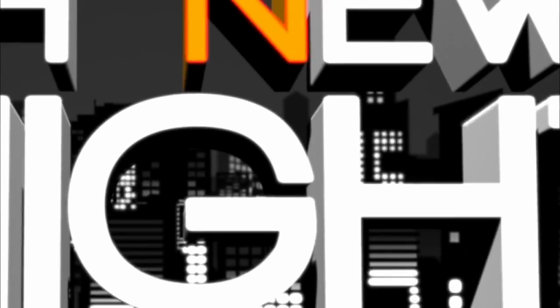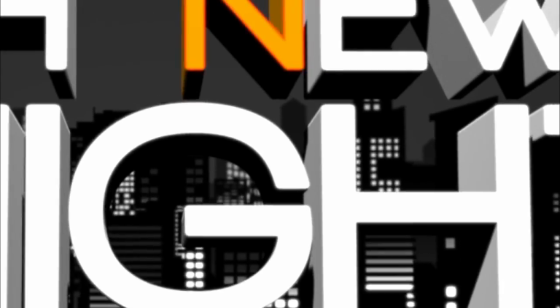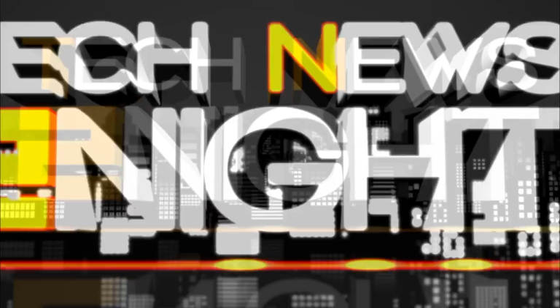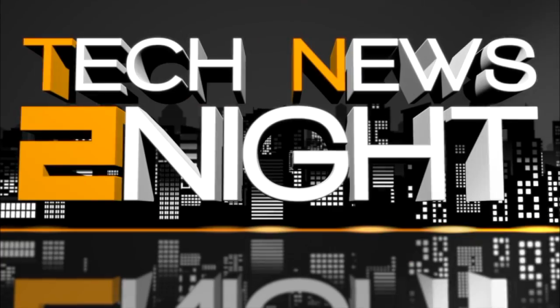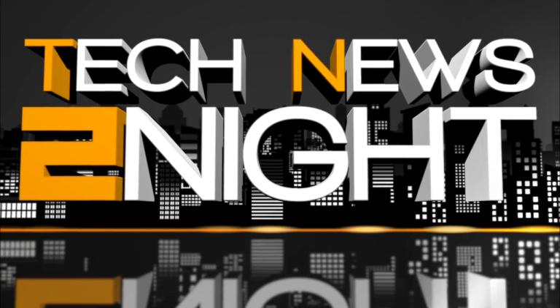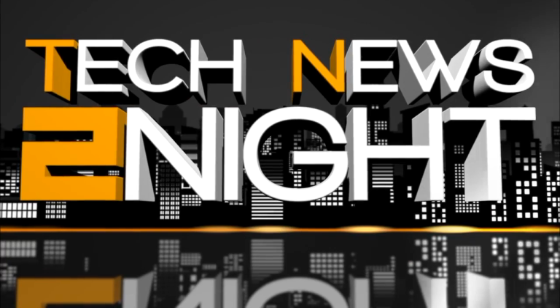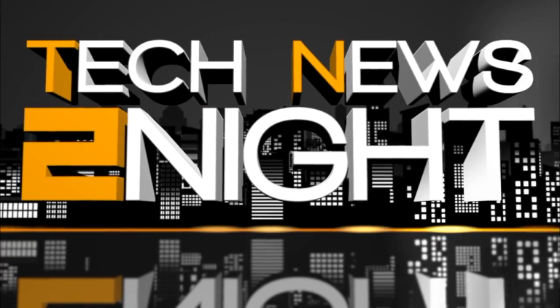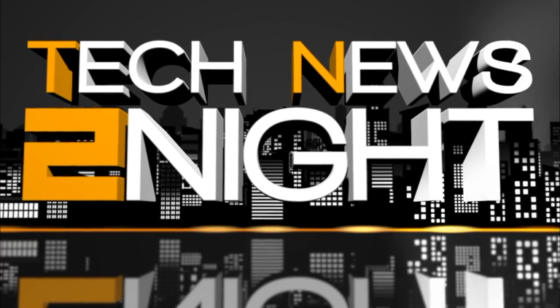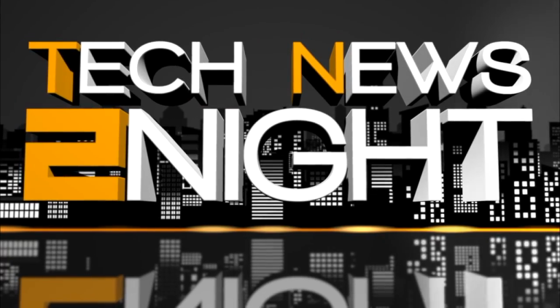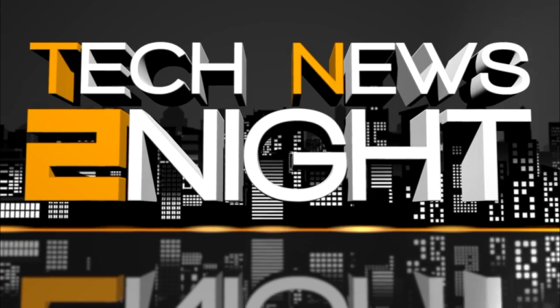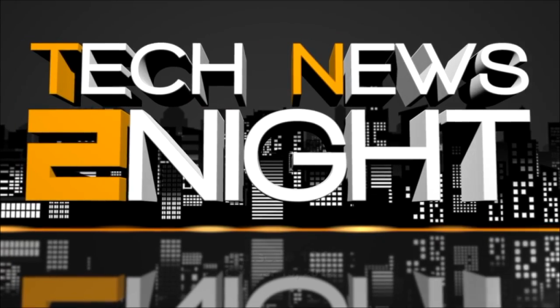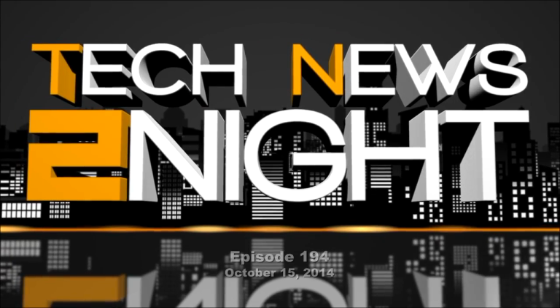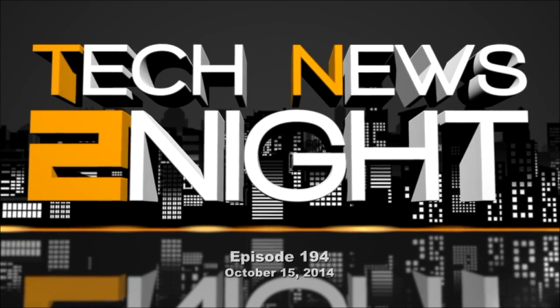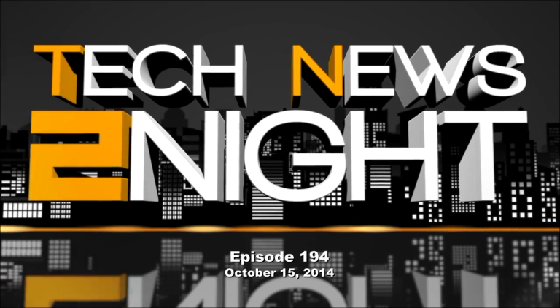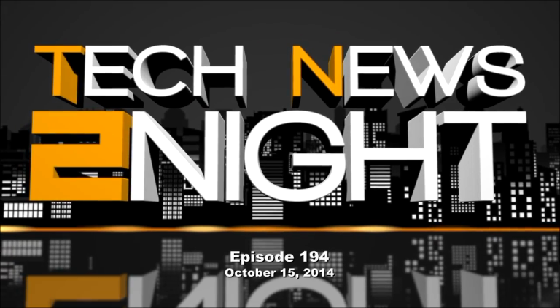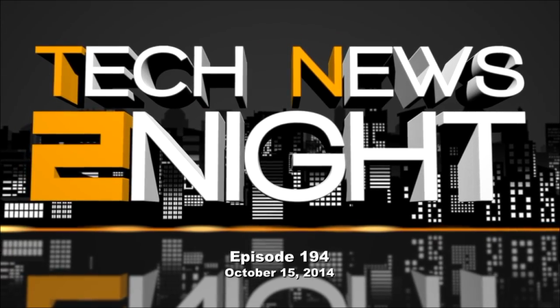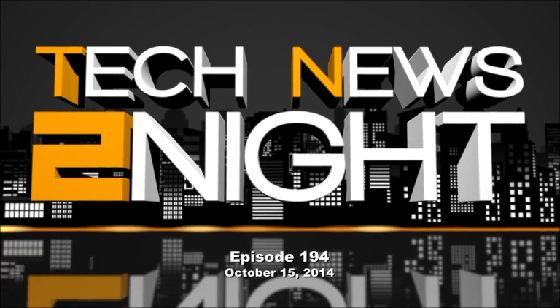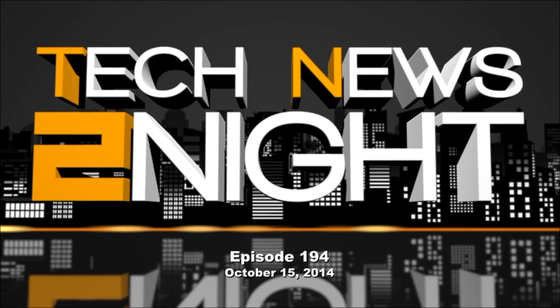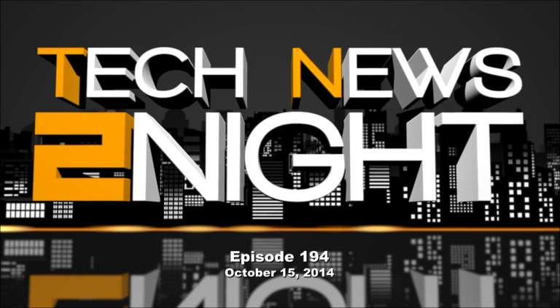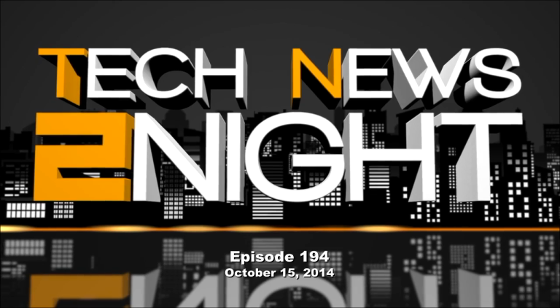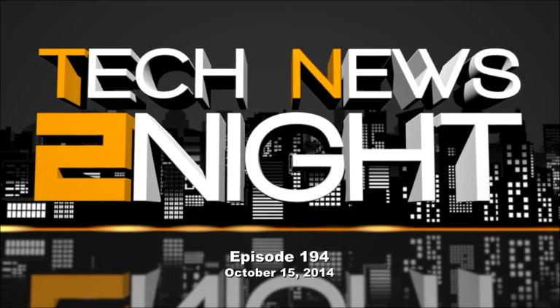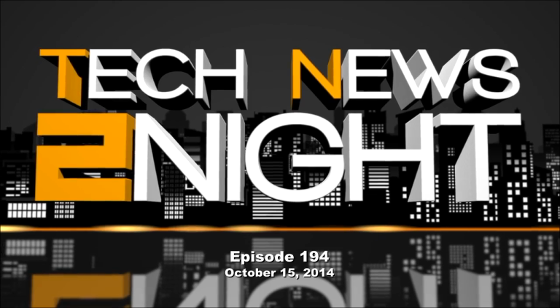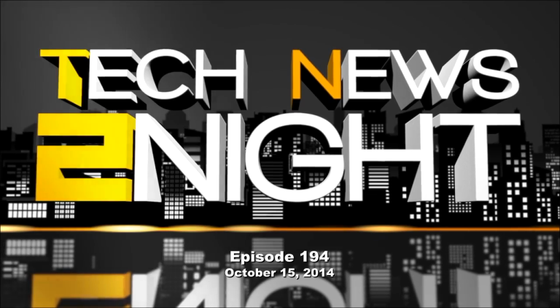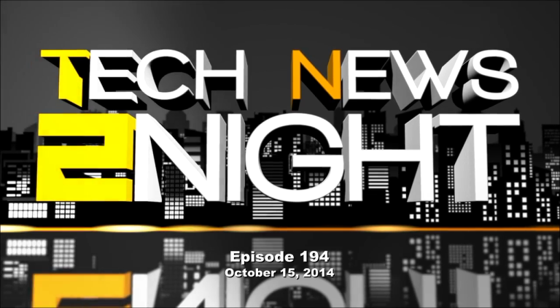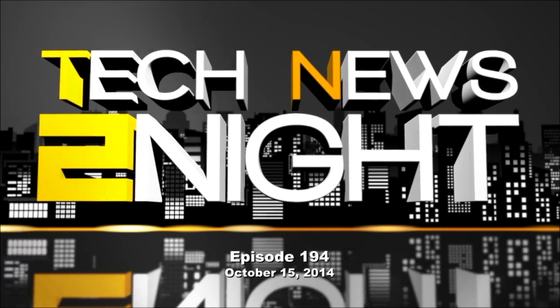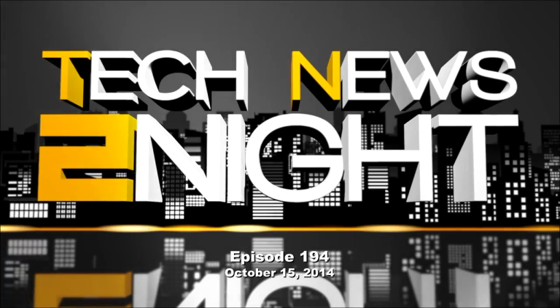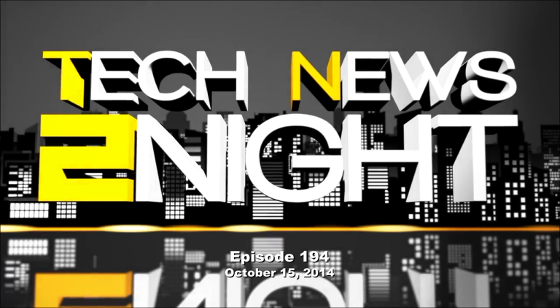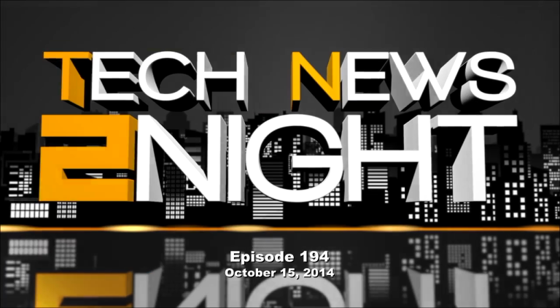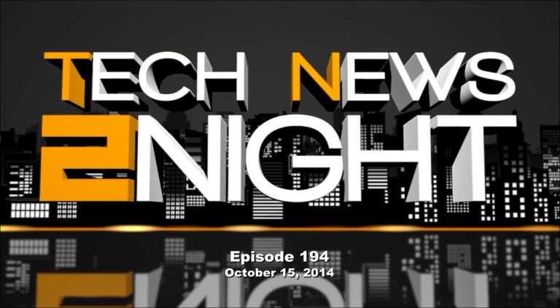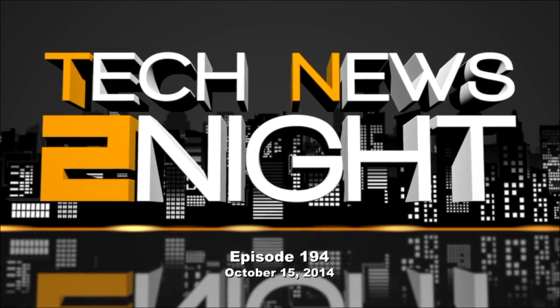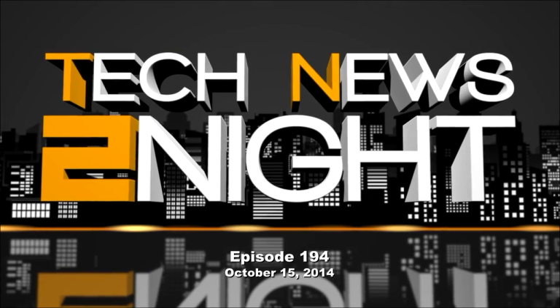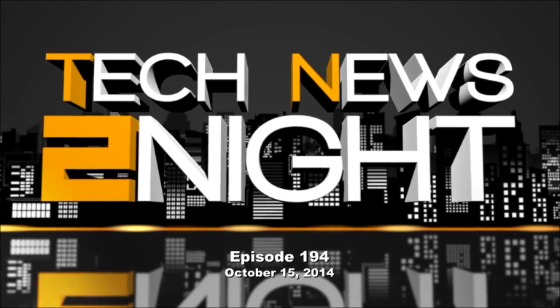This is Tech News Tonight, episode 194, for Wednesday, October 15th, 2014.